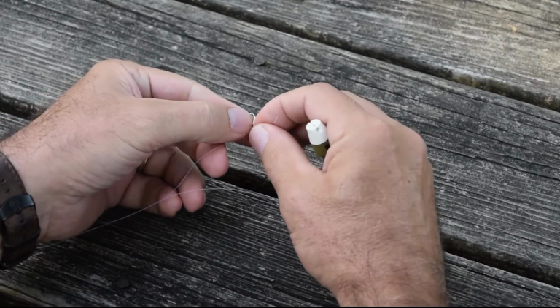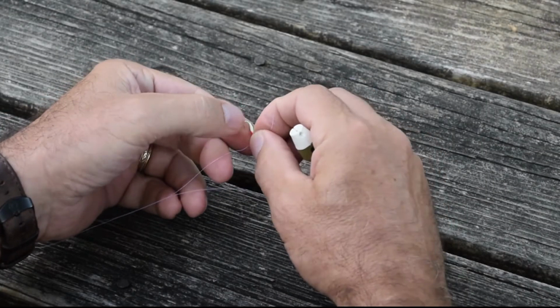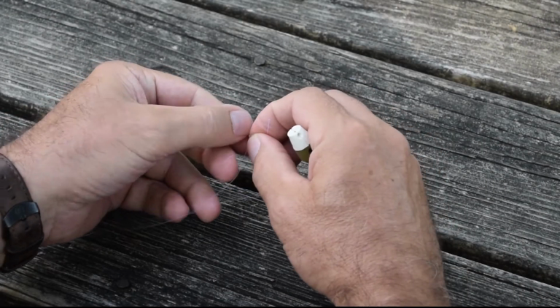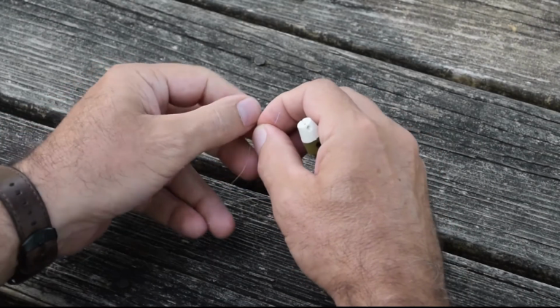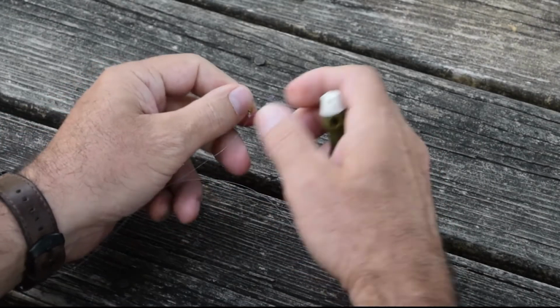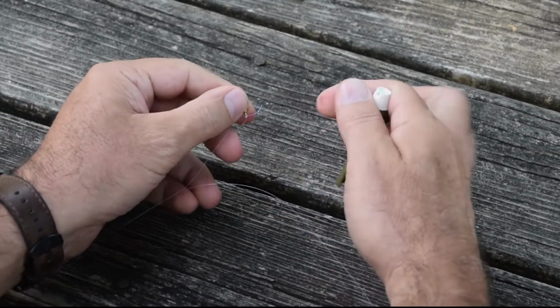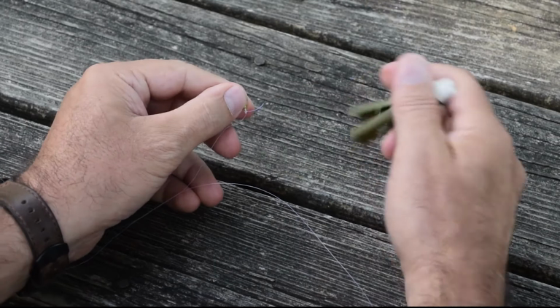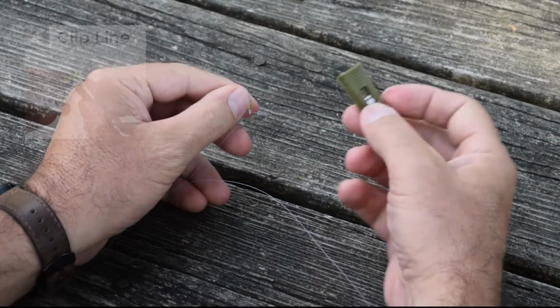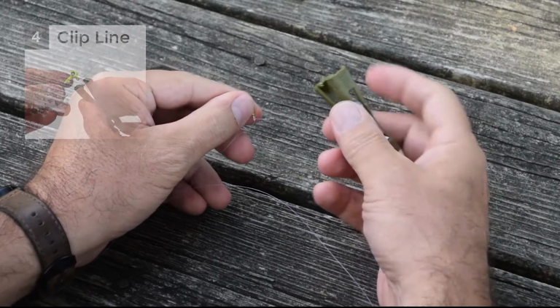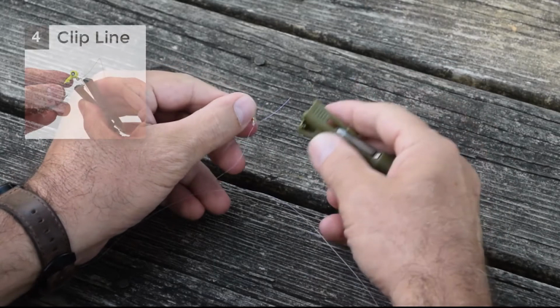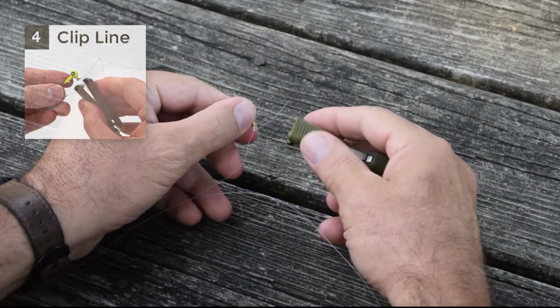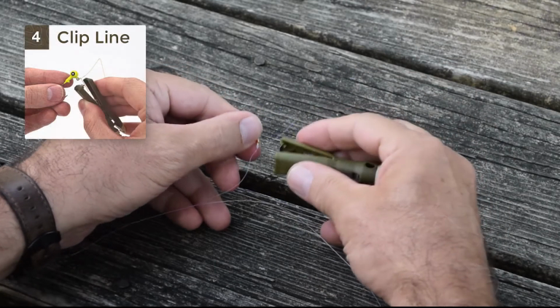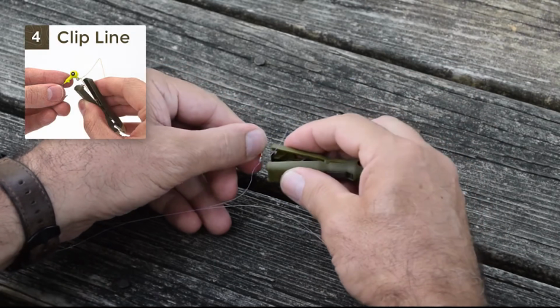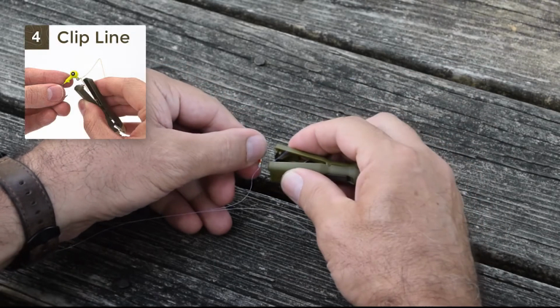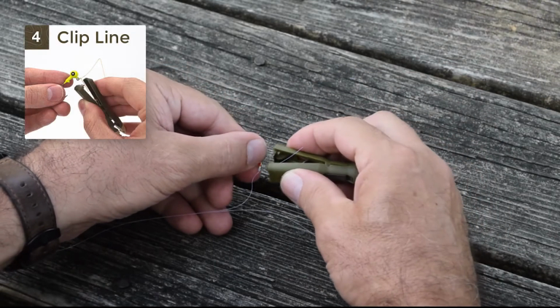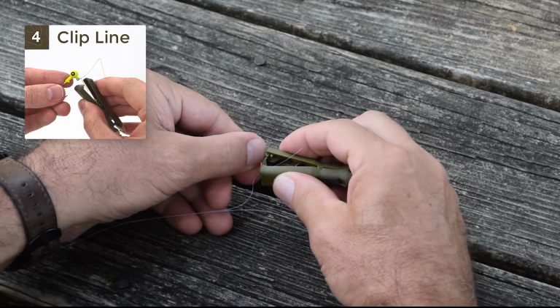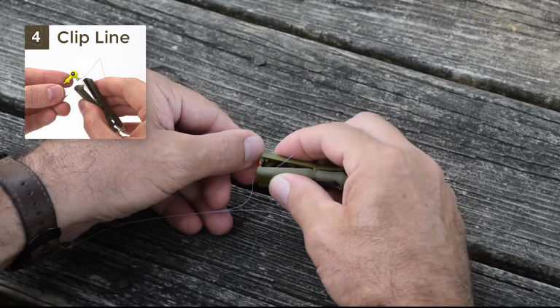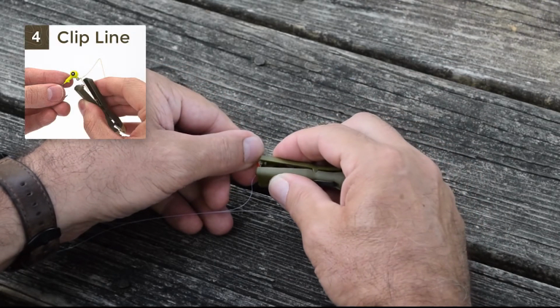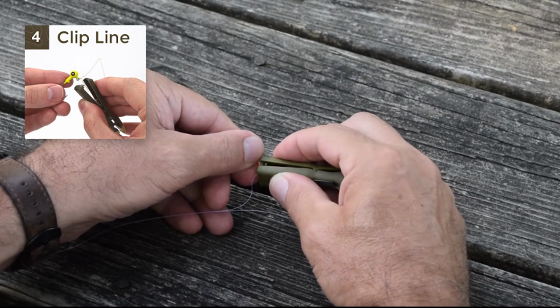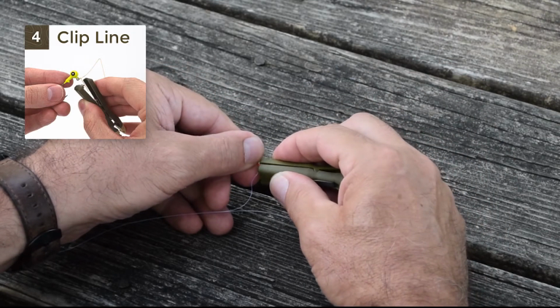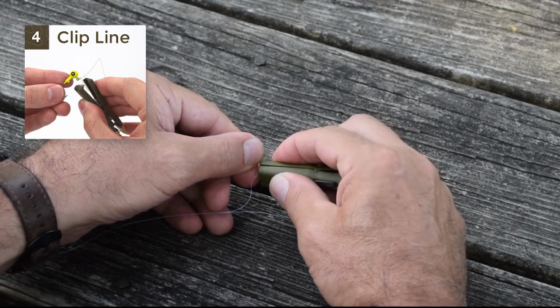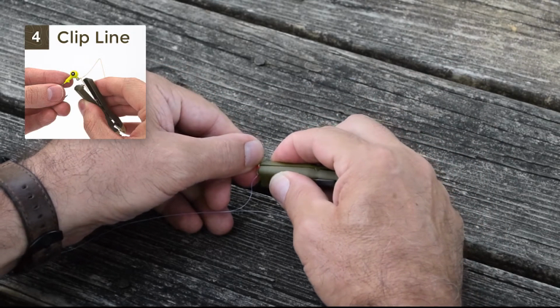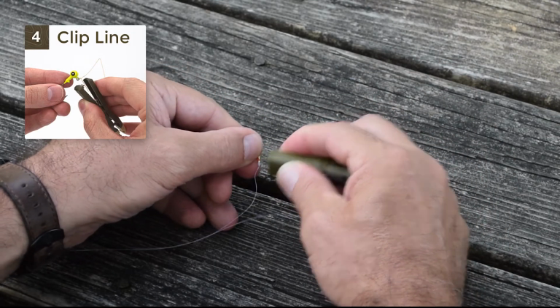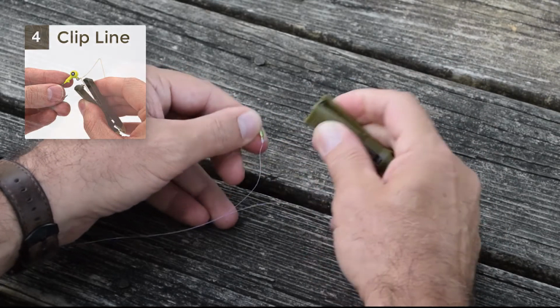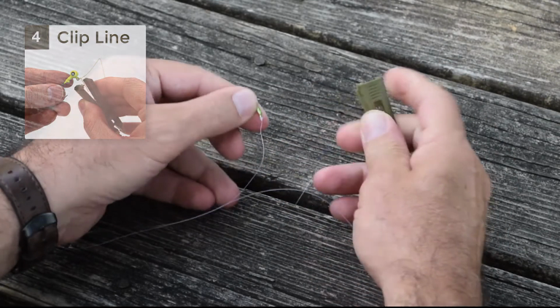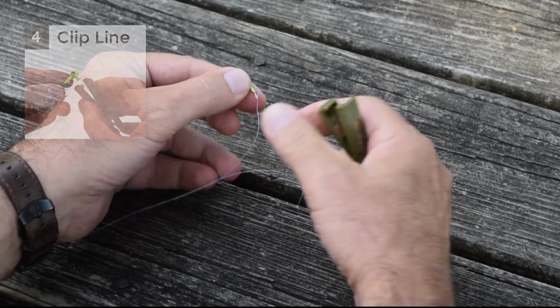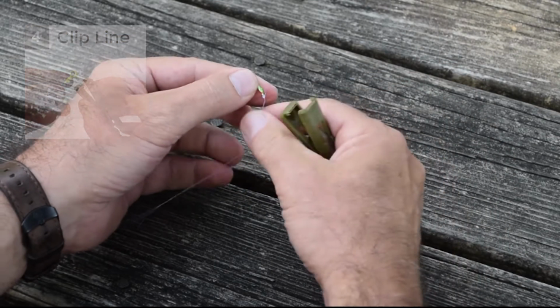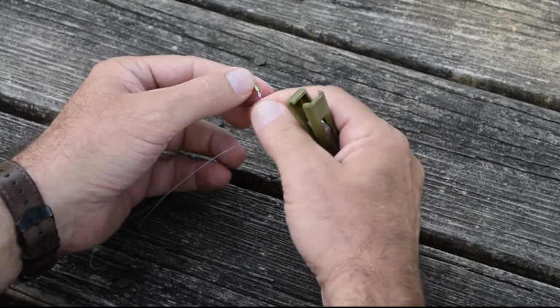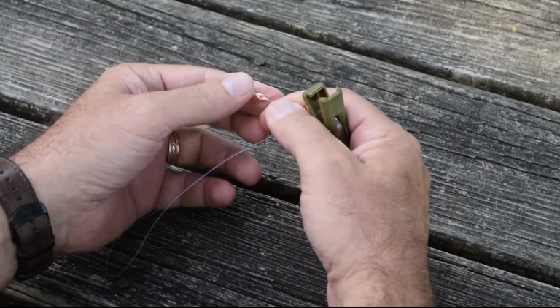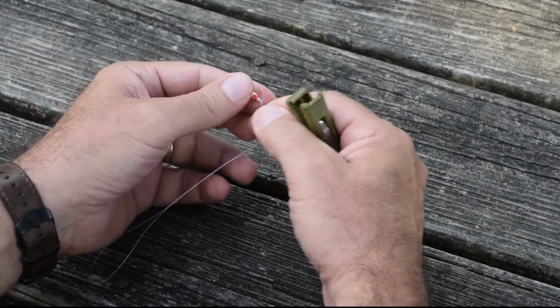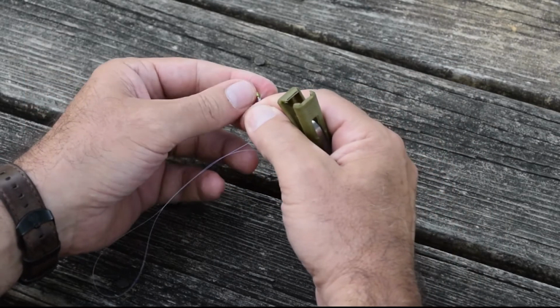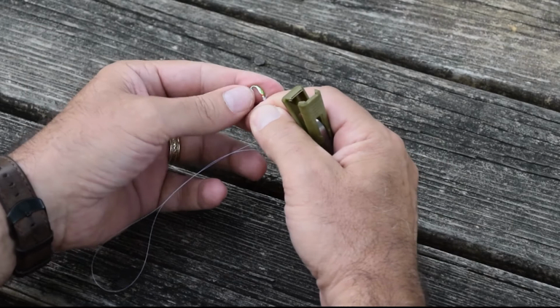Then take the blade and anvil clipper, clip off the tag end, and you're ready to fish.